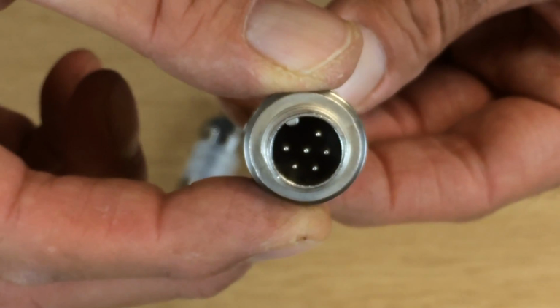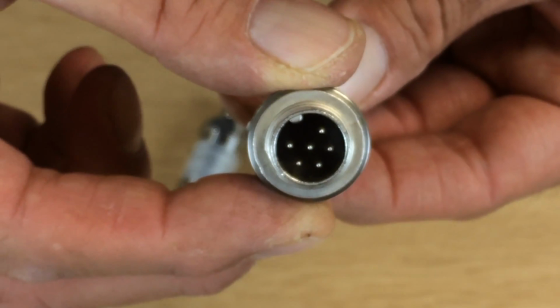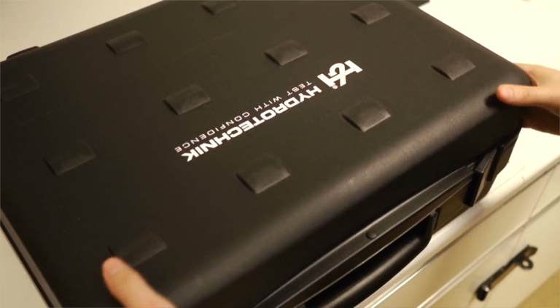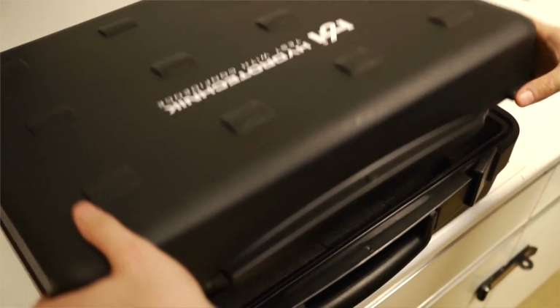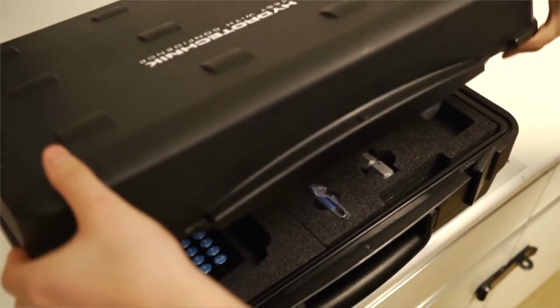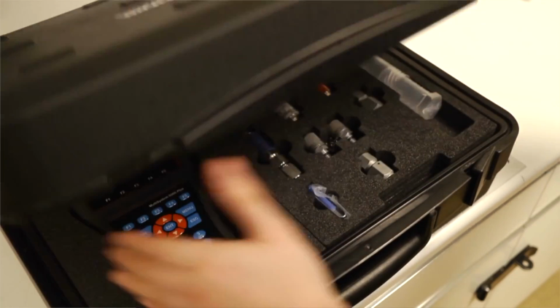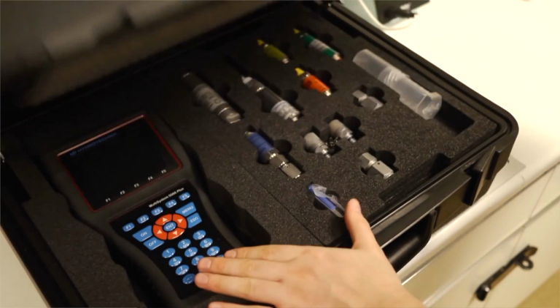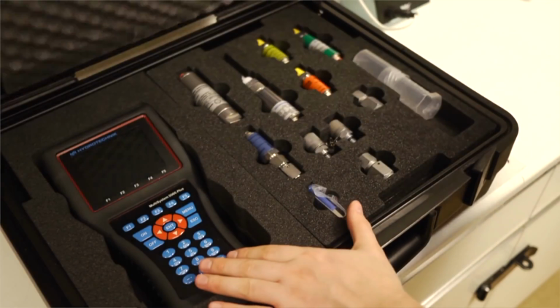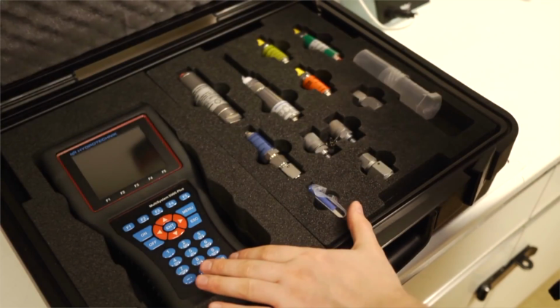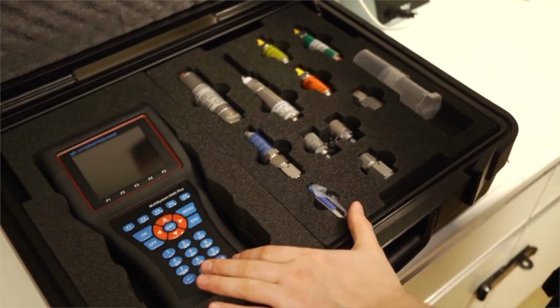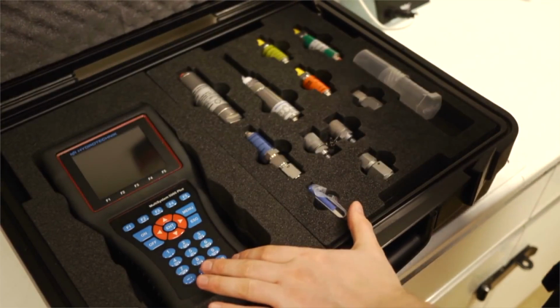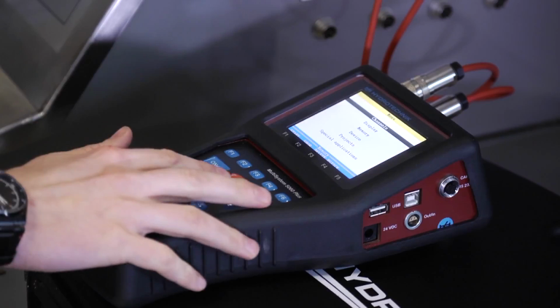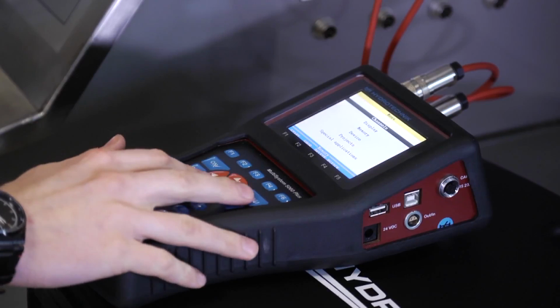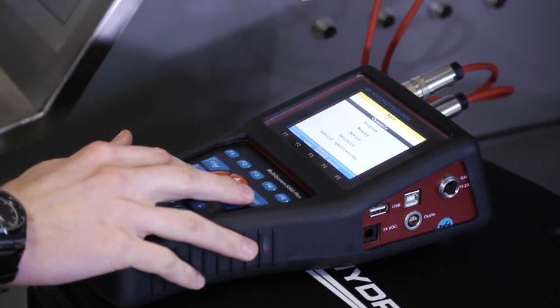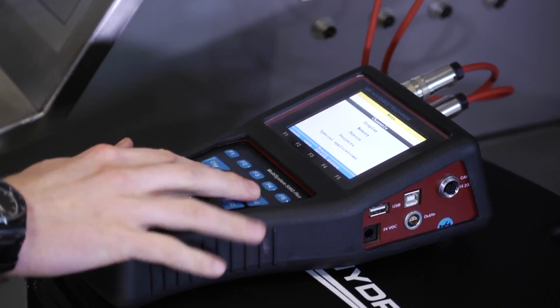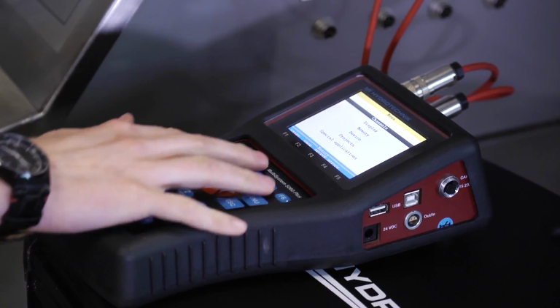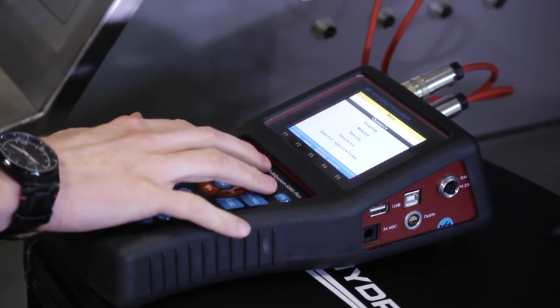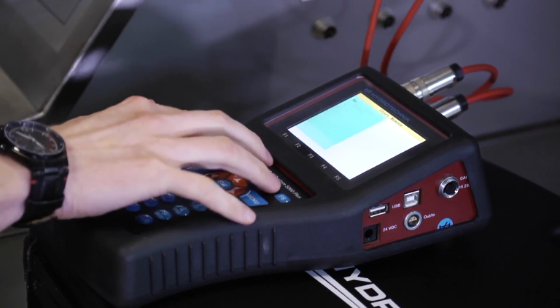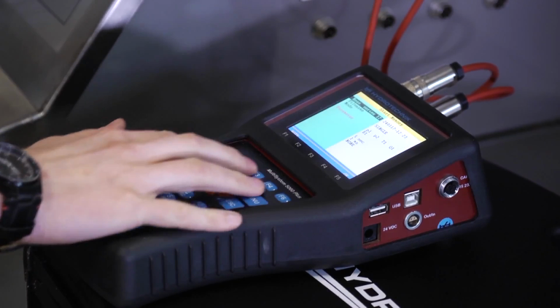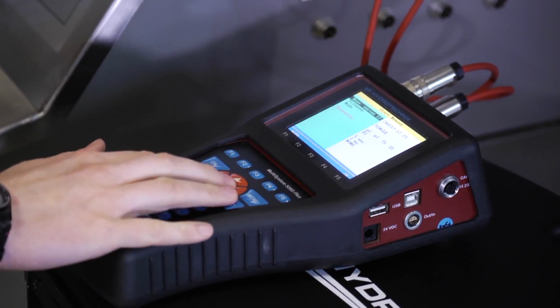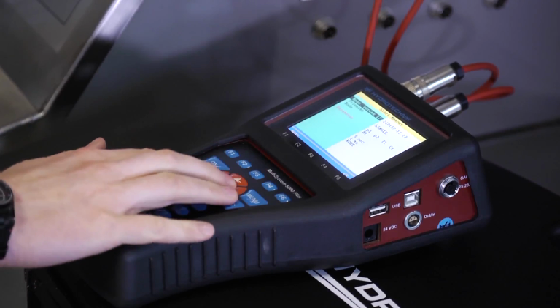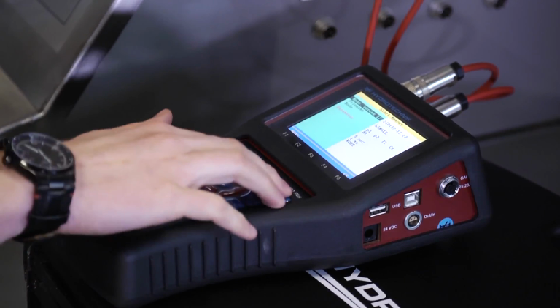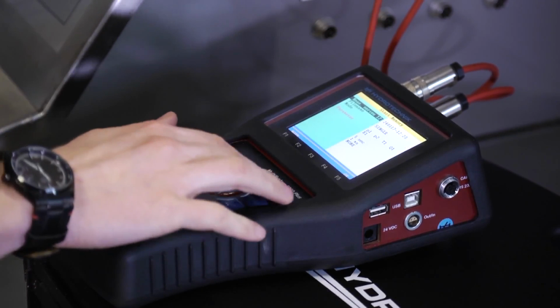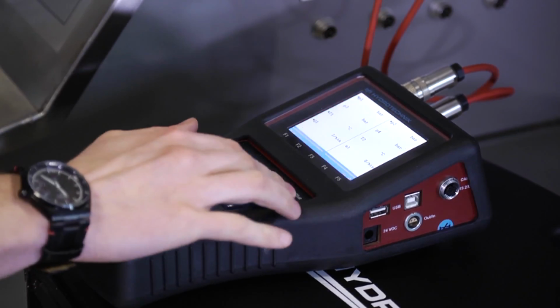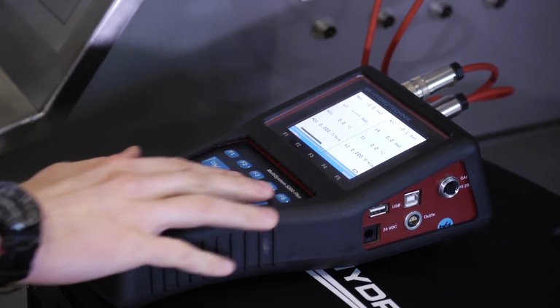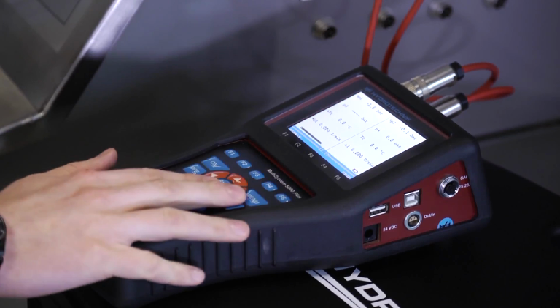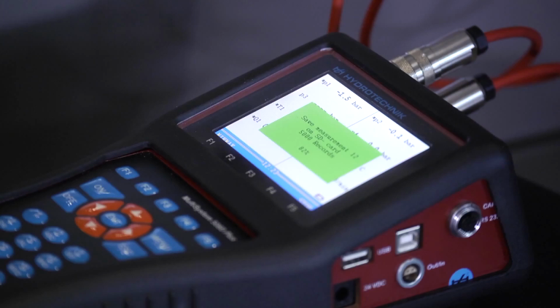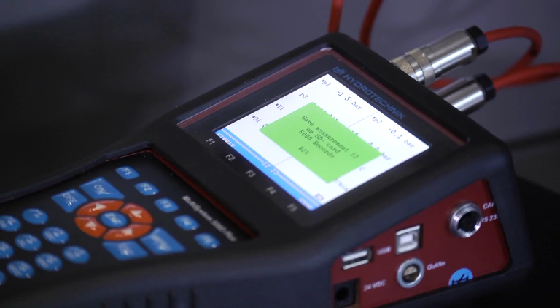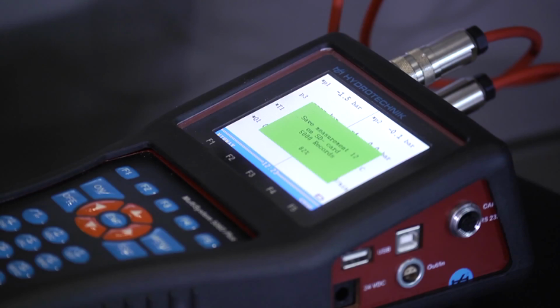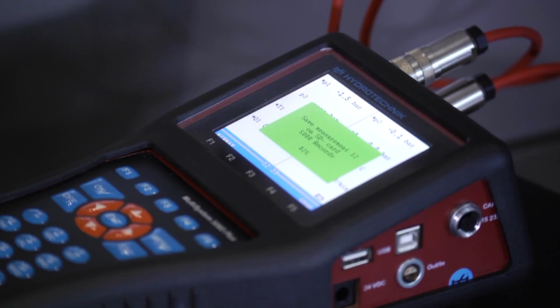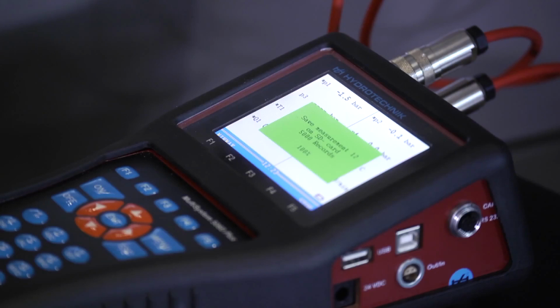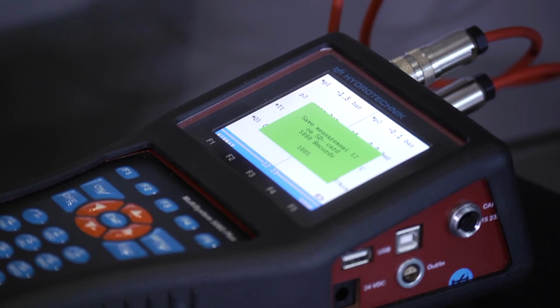Our high-speed sensors offer up to 10 kilohertz response, often used with our own data loggers. Calibration data is stored in the sensor itself.